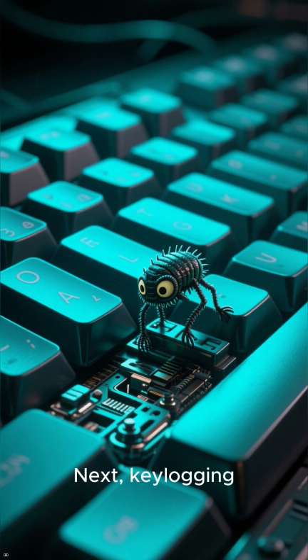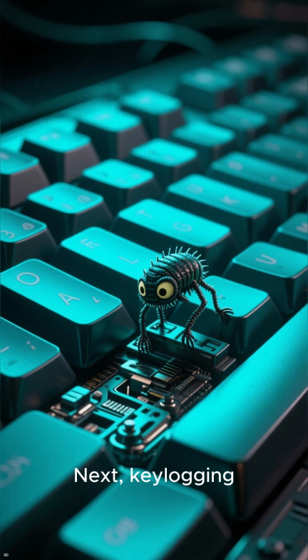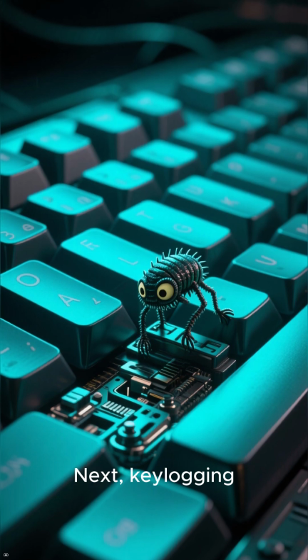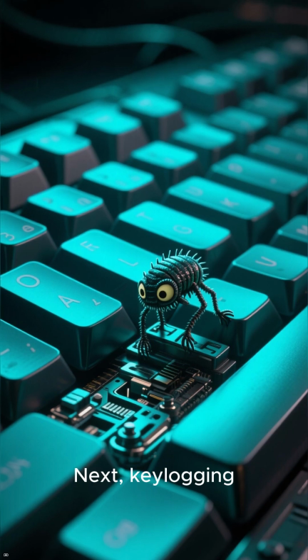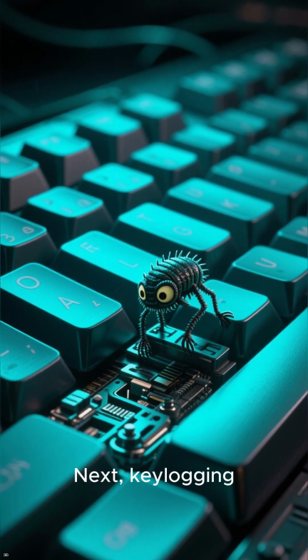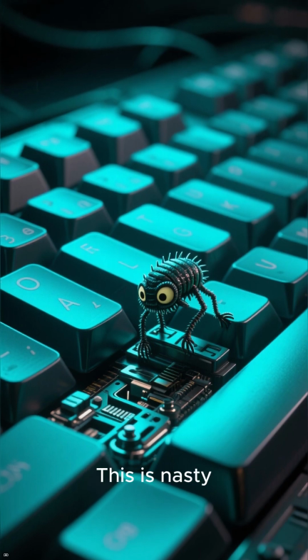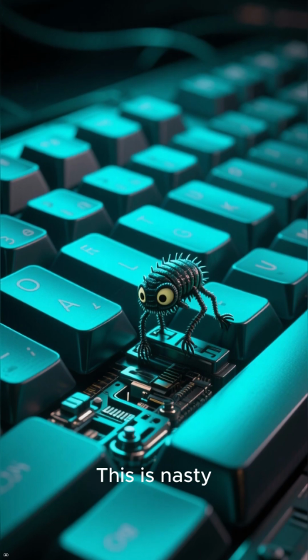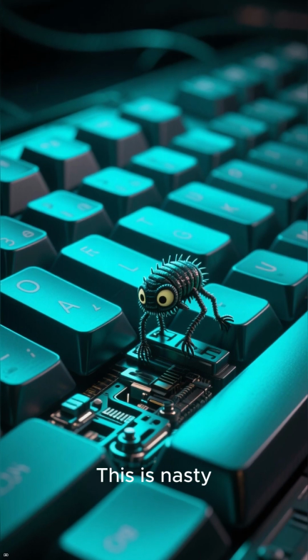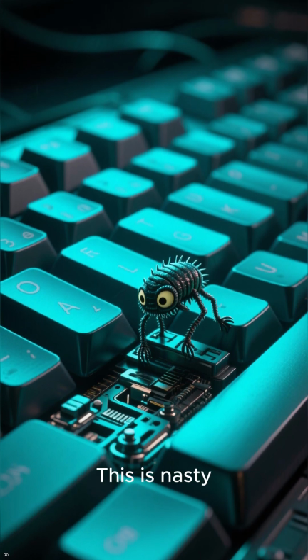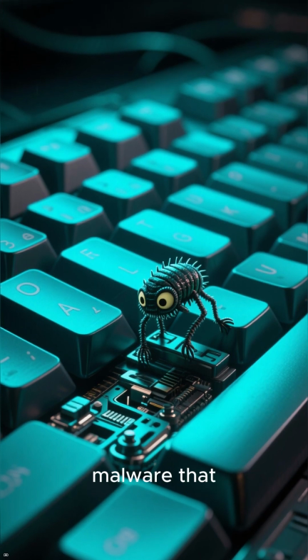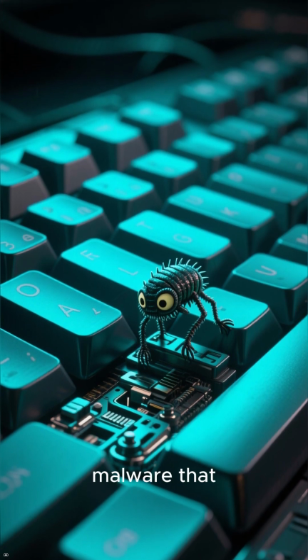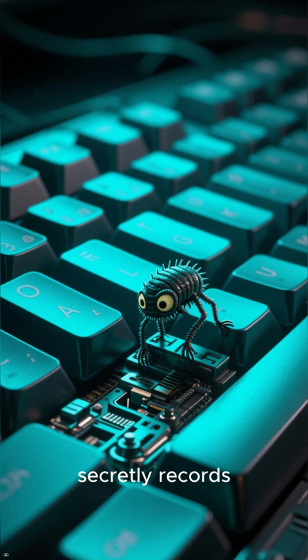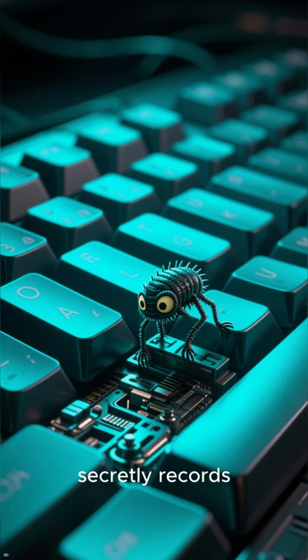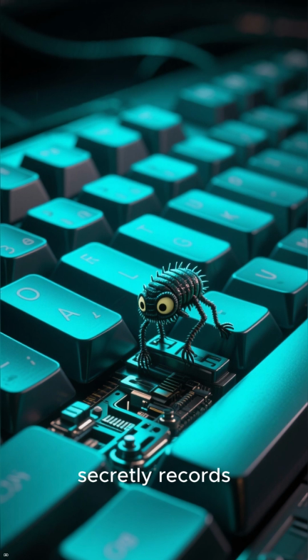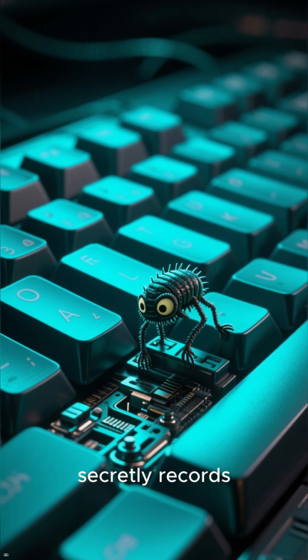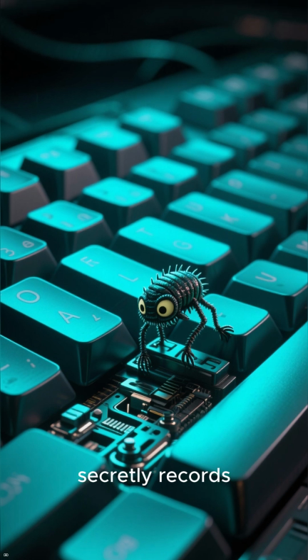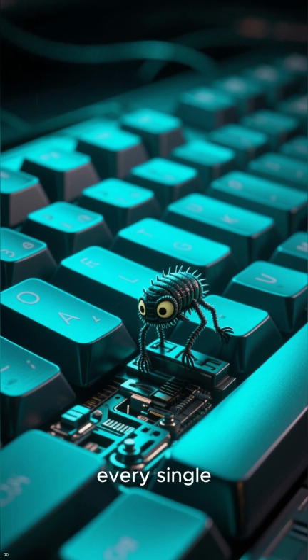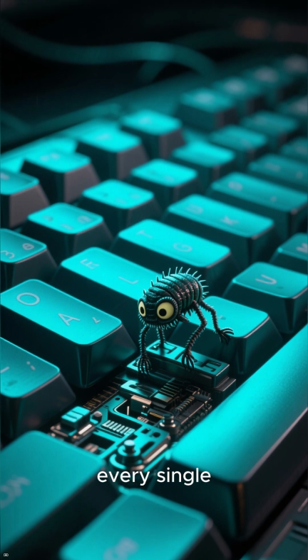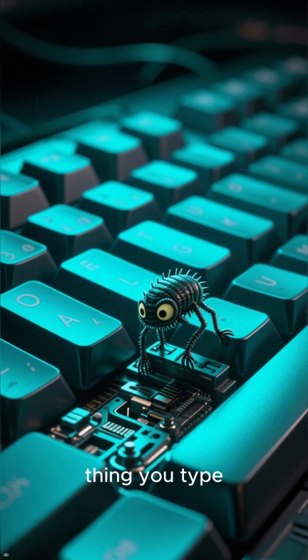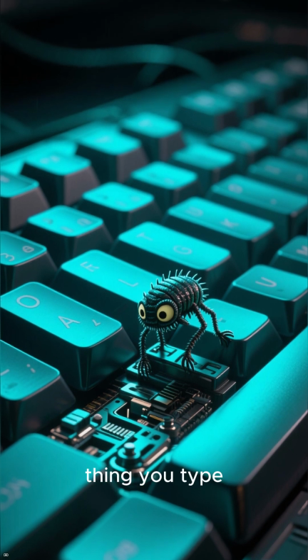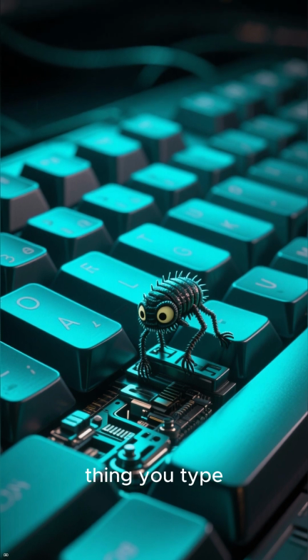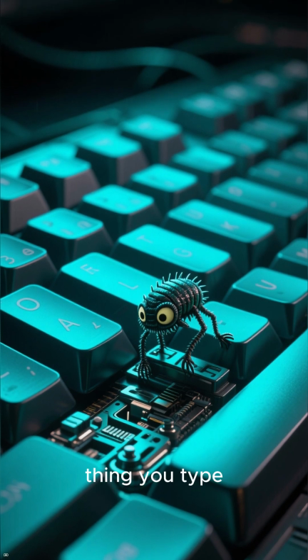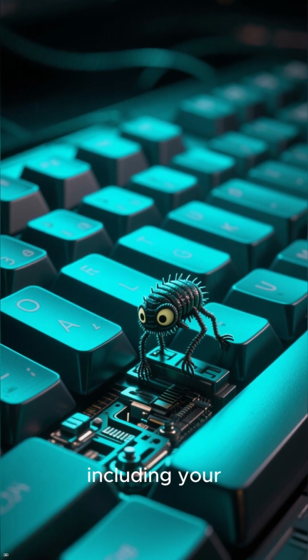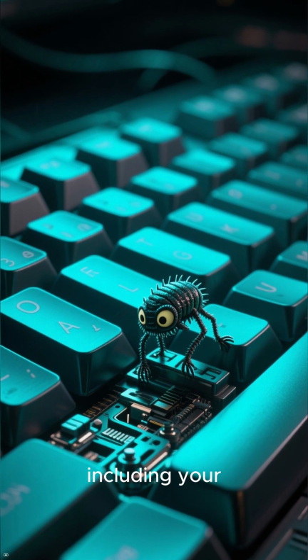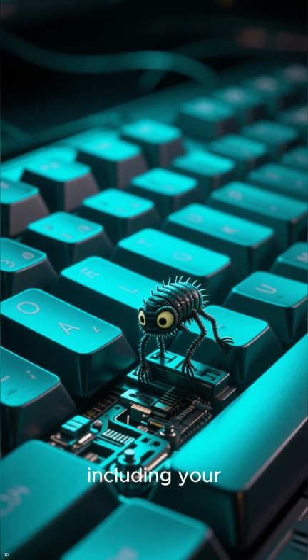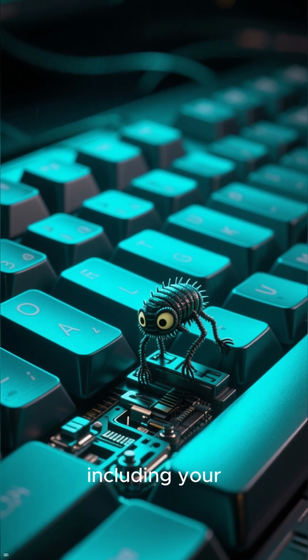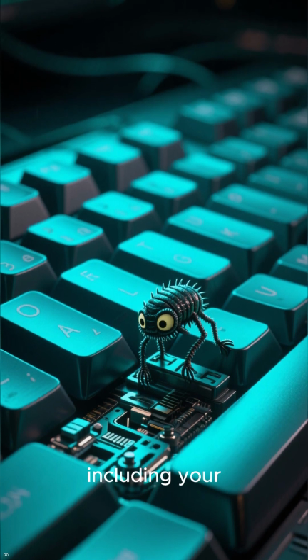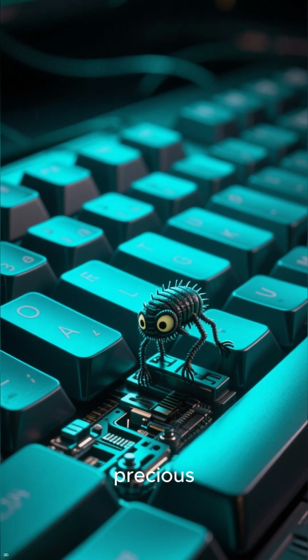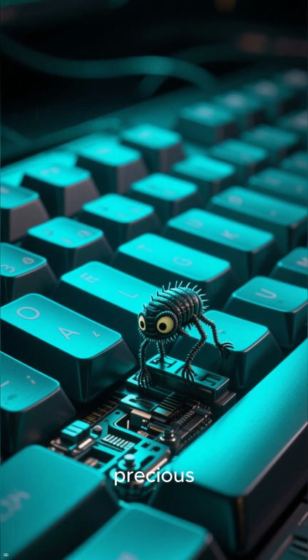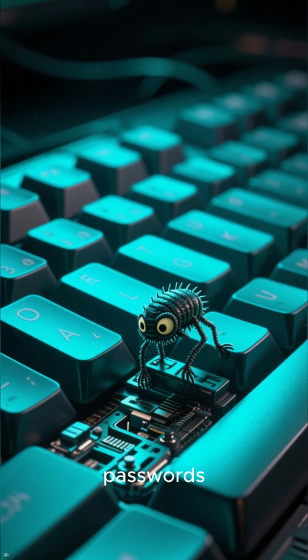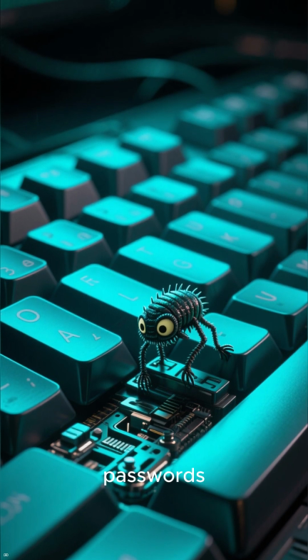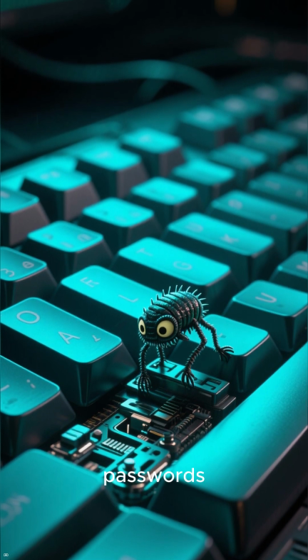Next, key logging. This is nasty malware that secretly records every single thing you type, including your precious passwords.